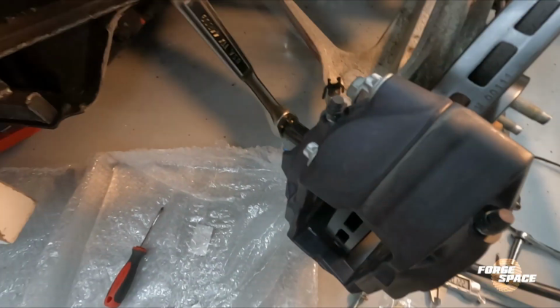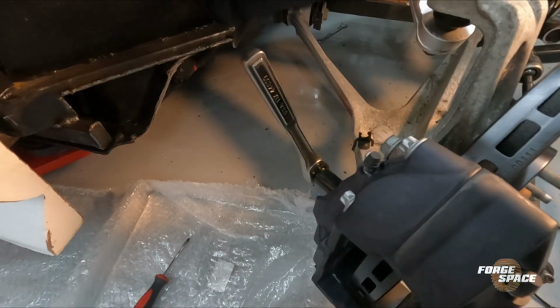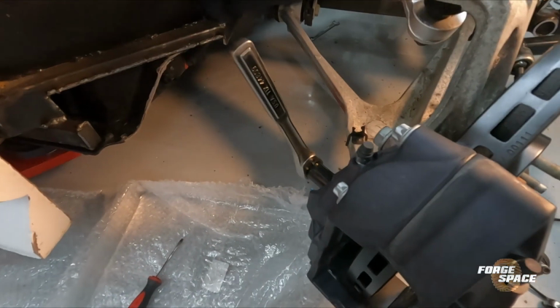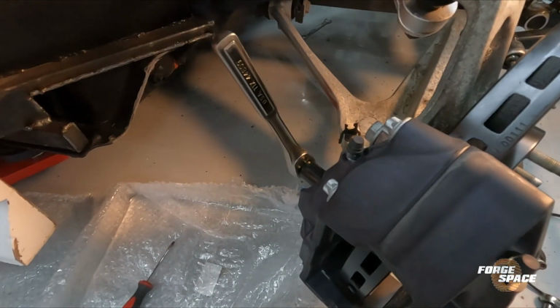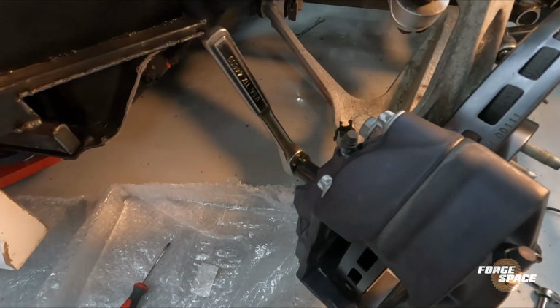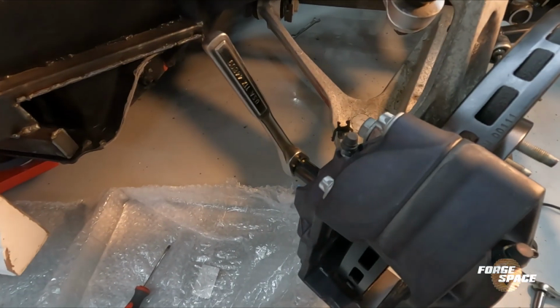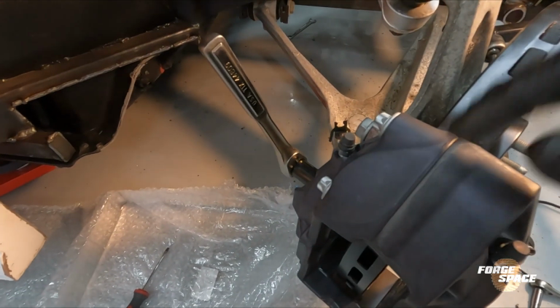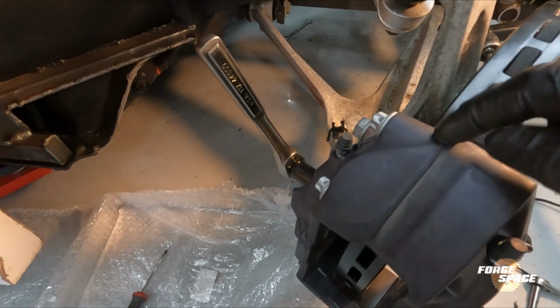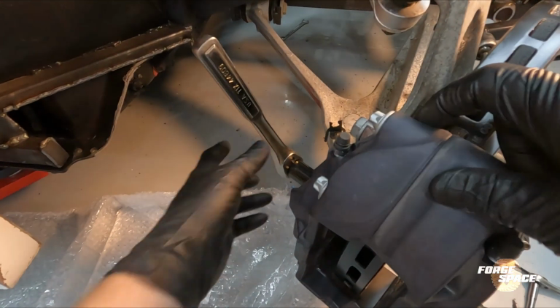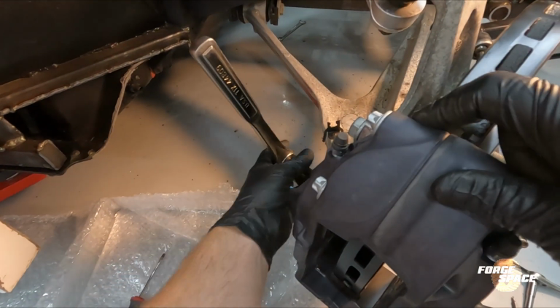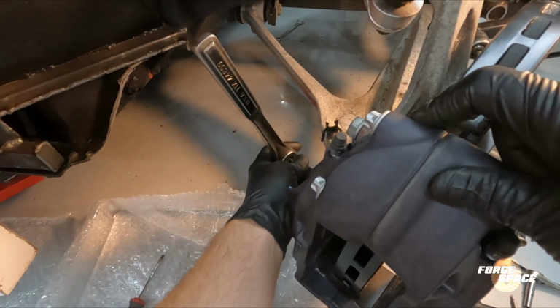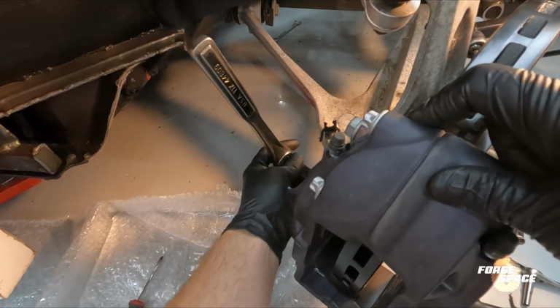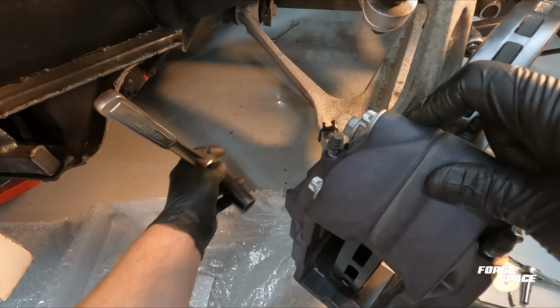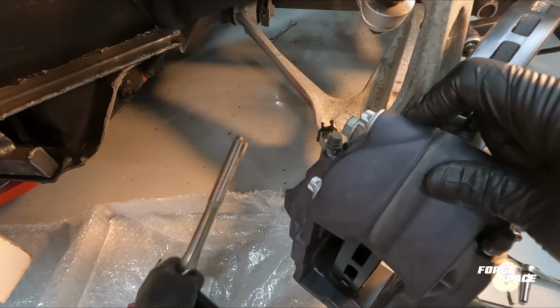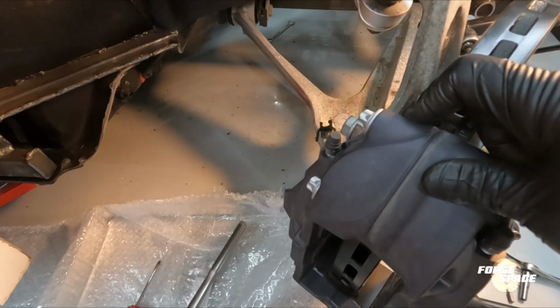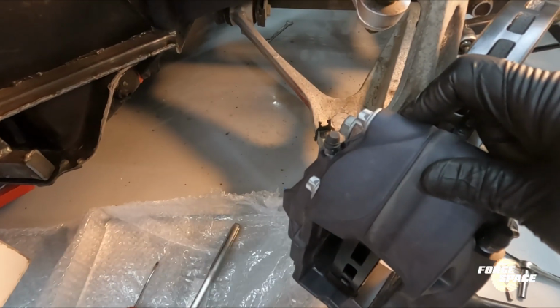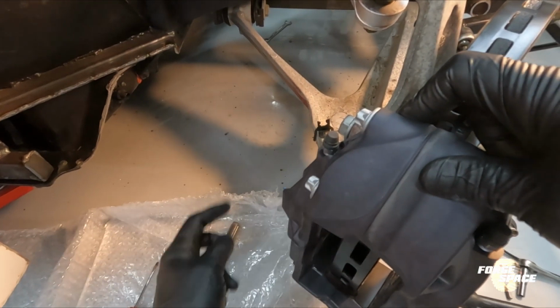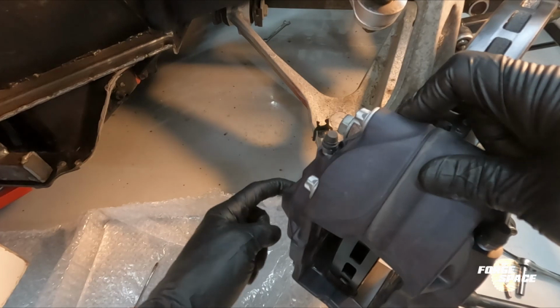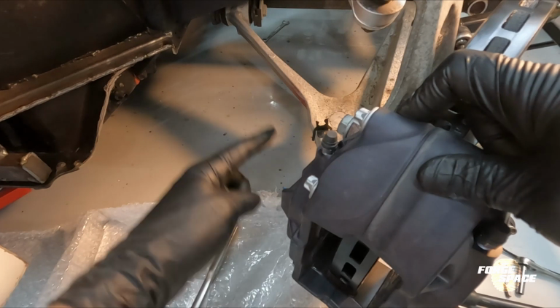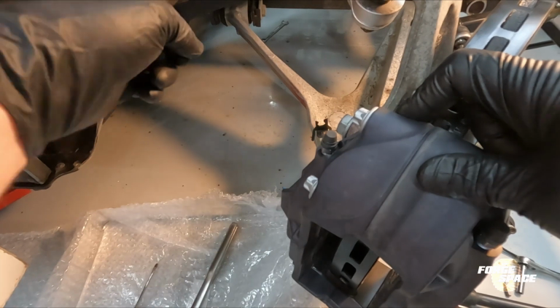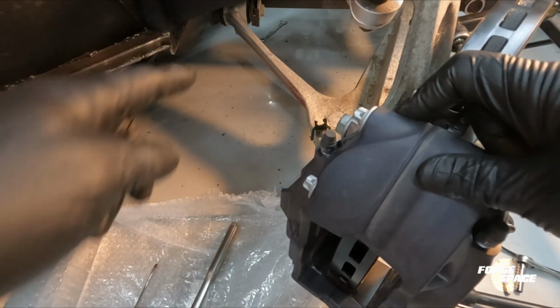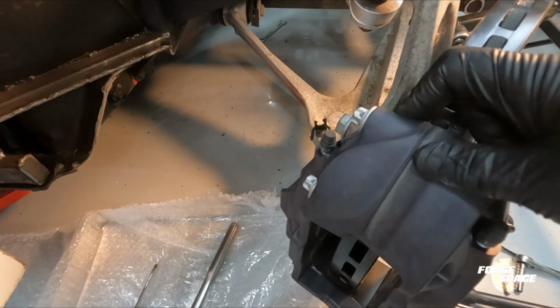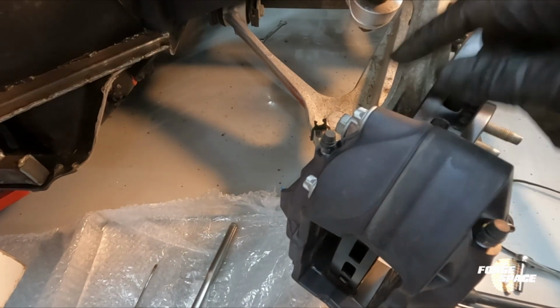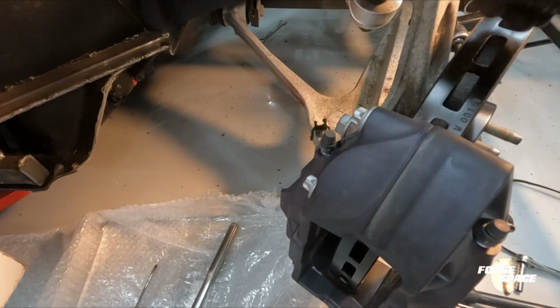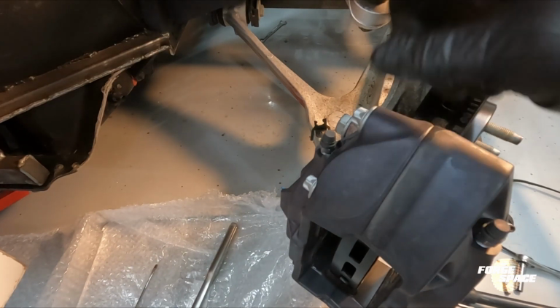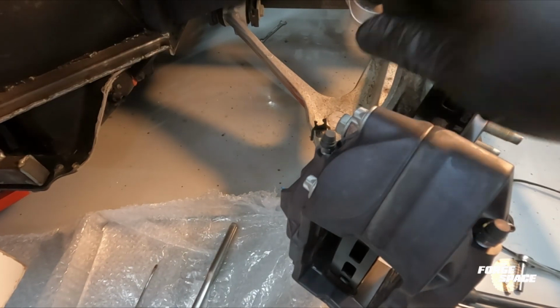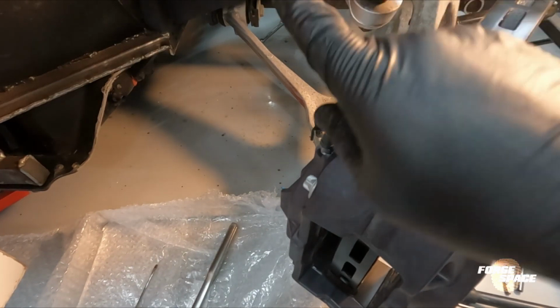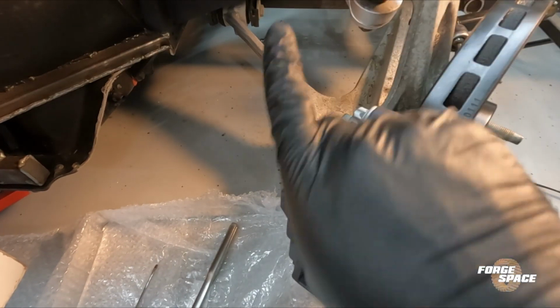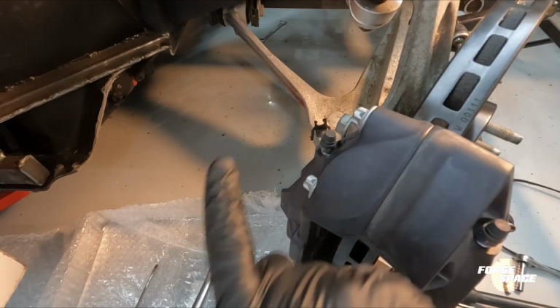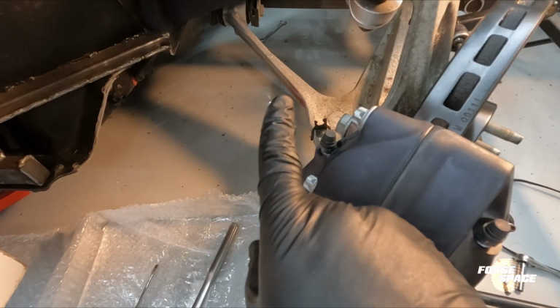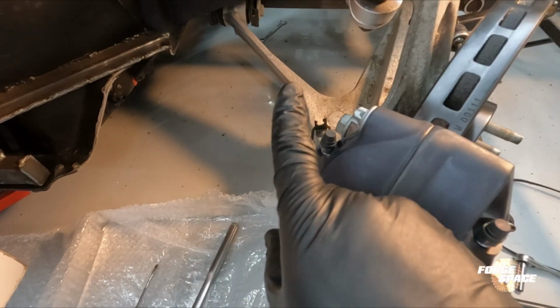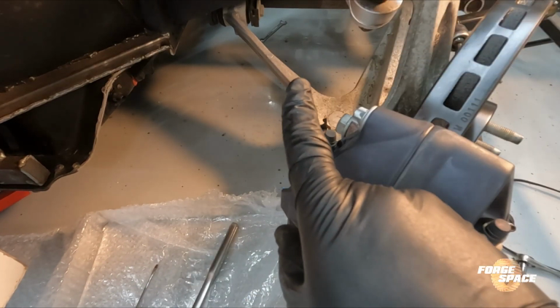Next thing for these, we need to go ahead and get the brake lines and then run them to the brake booster.